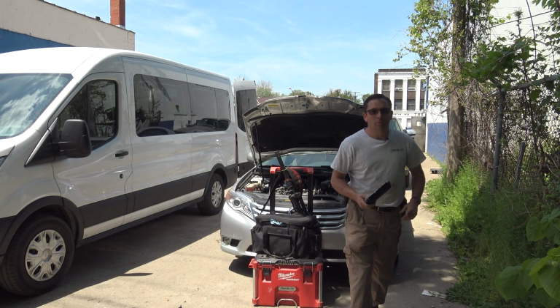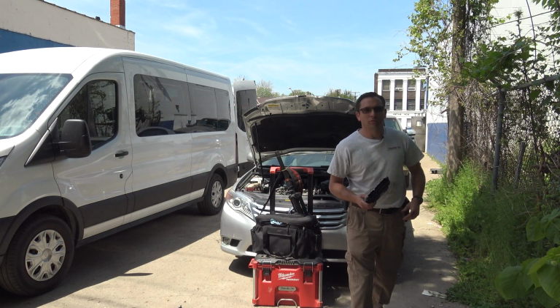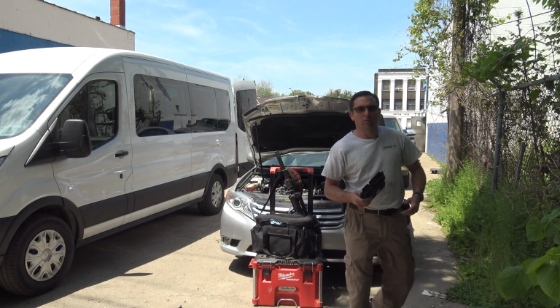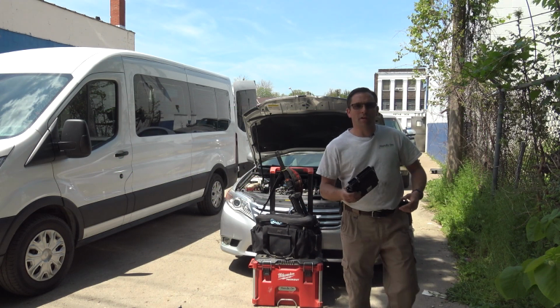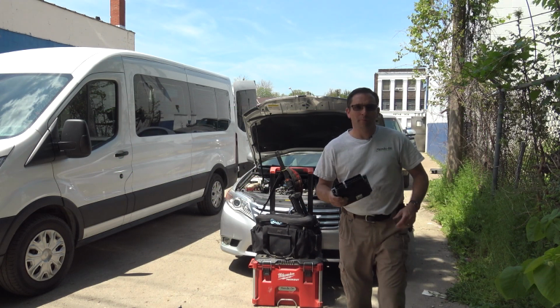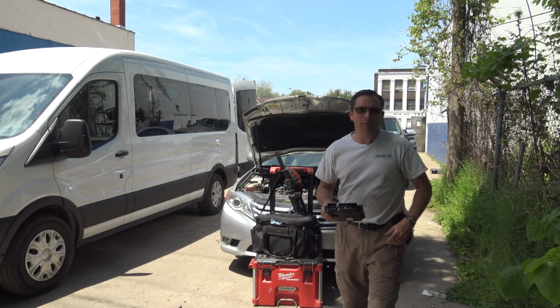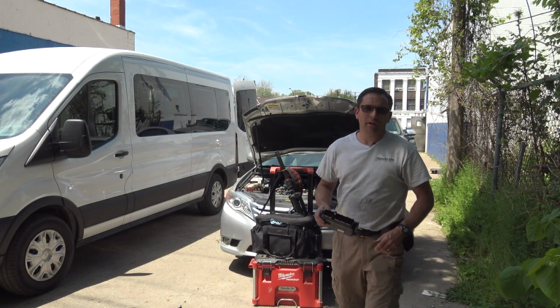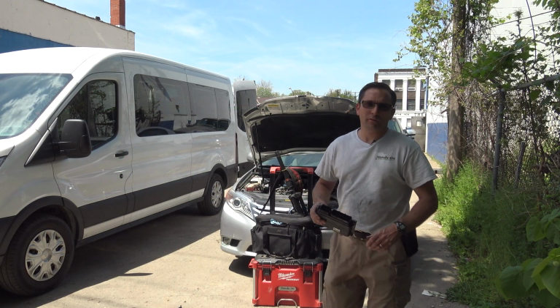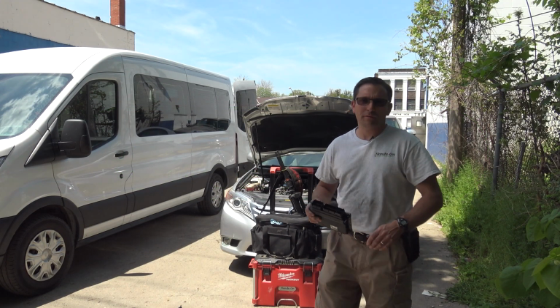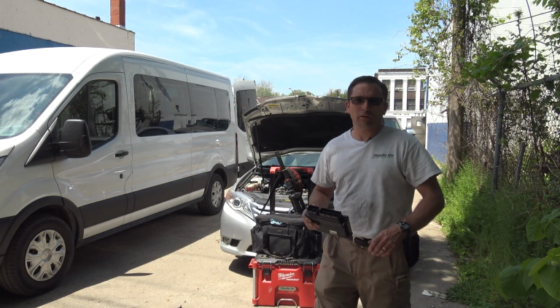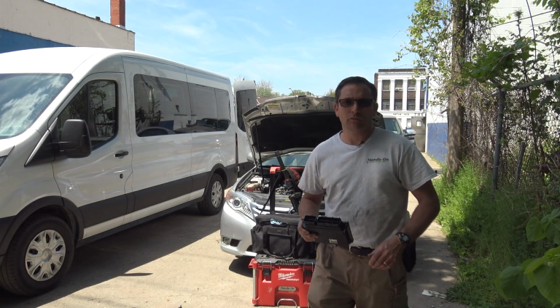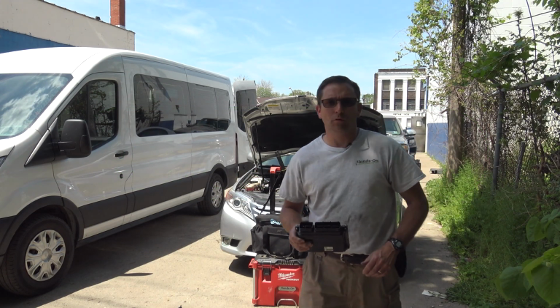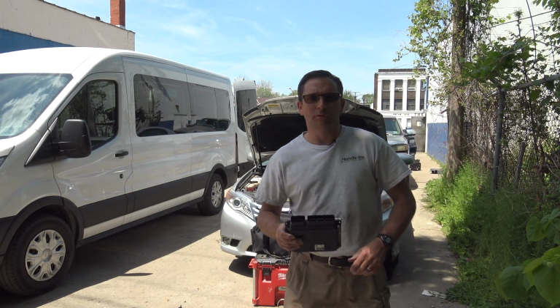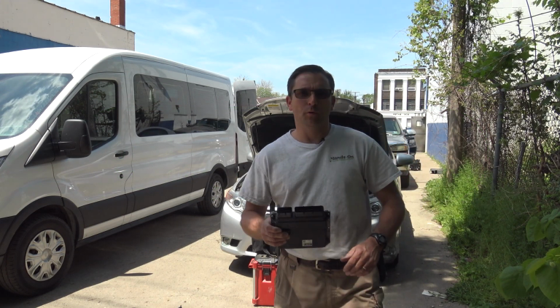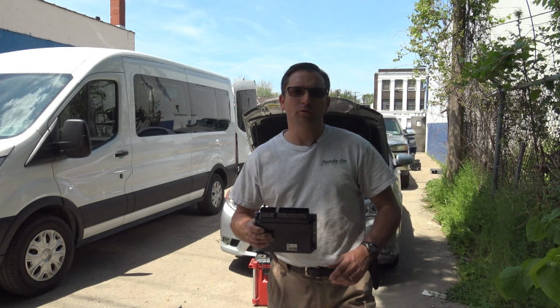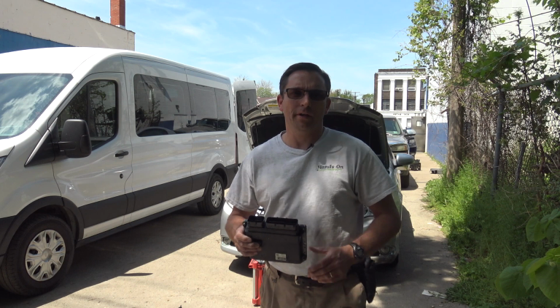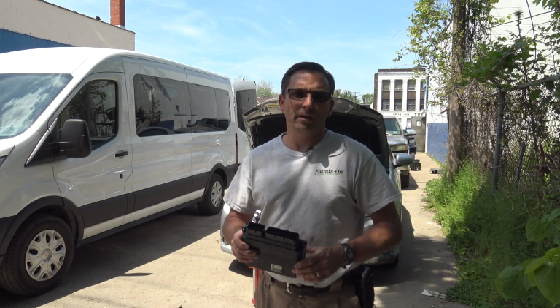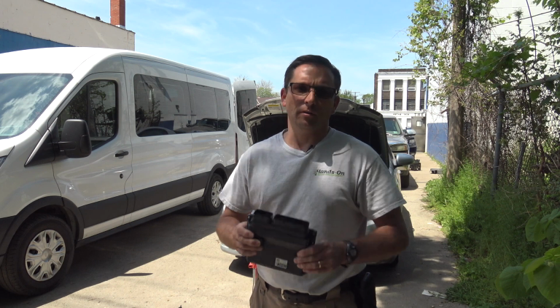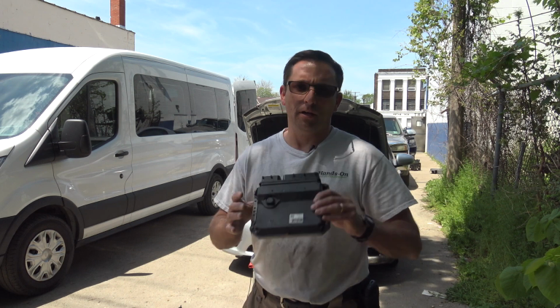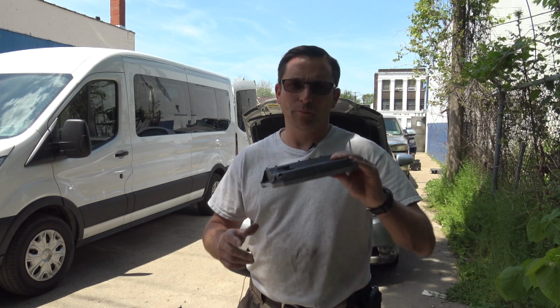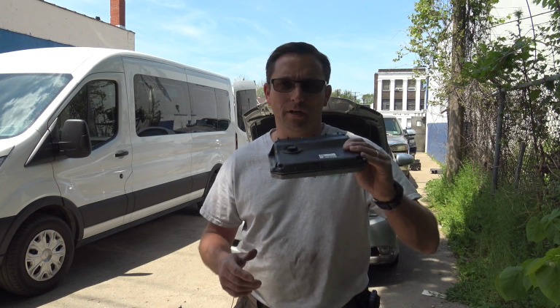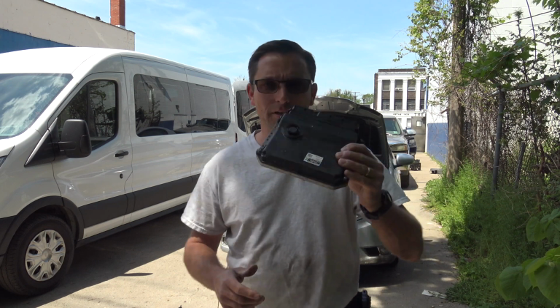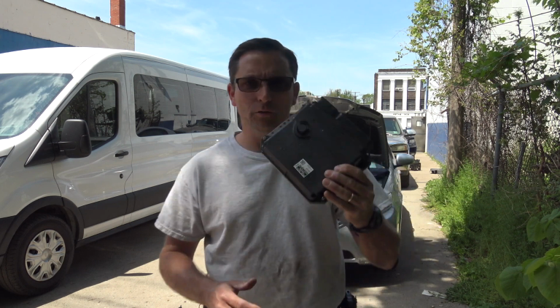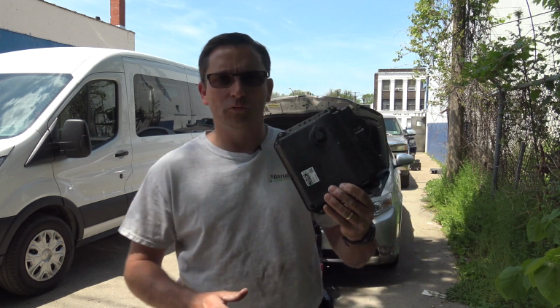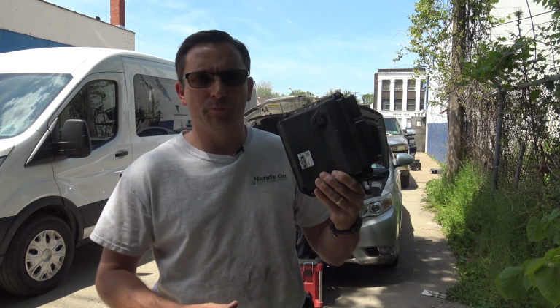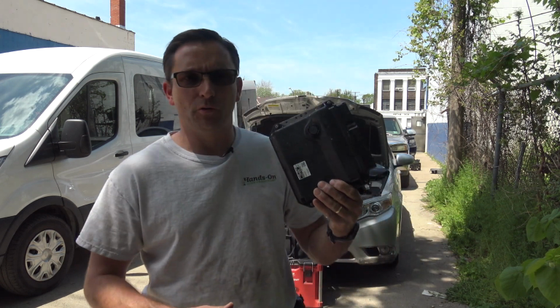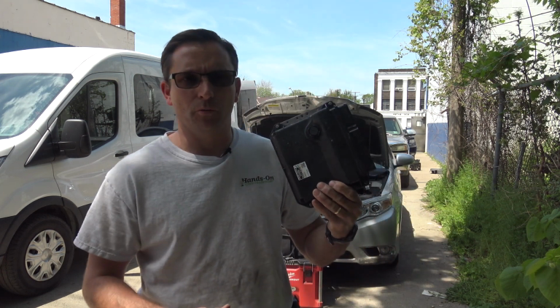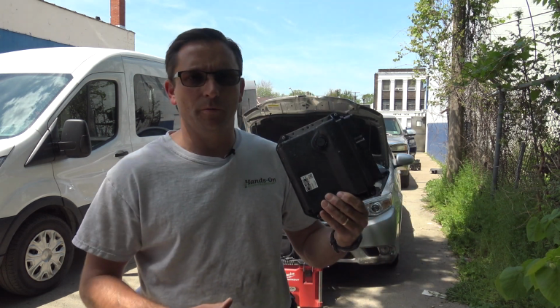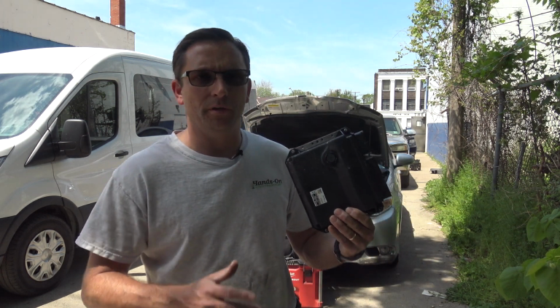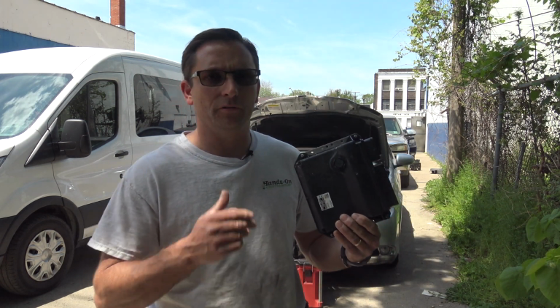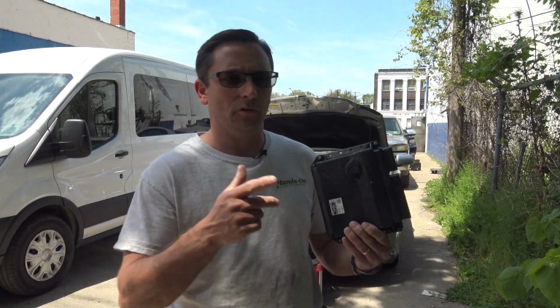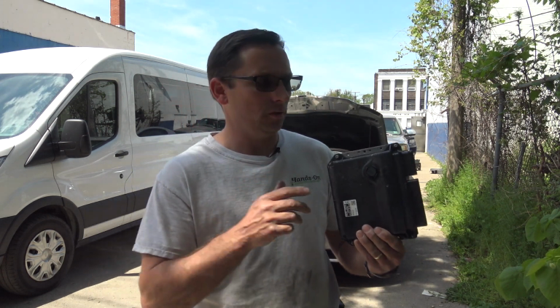What's going on everybody? We got a 2012 Toyota Avalon. We got a used computer we're going to be installing.